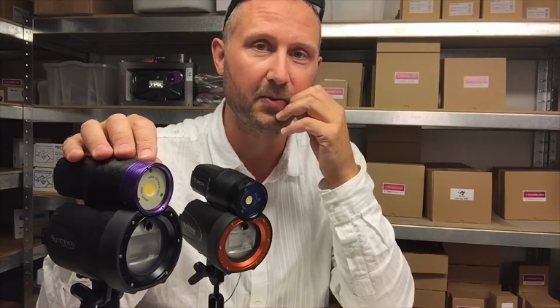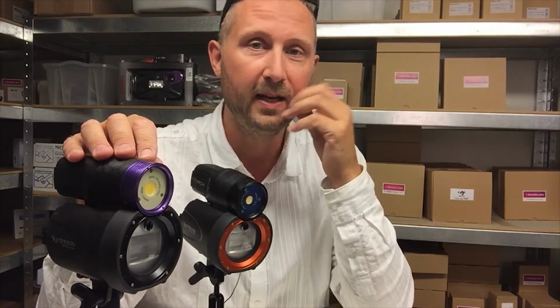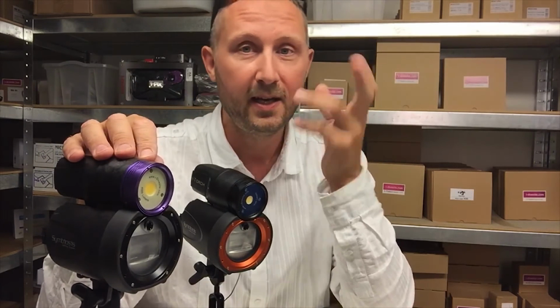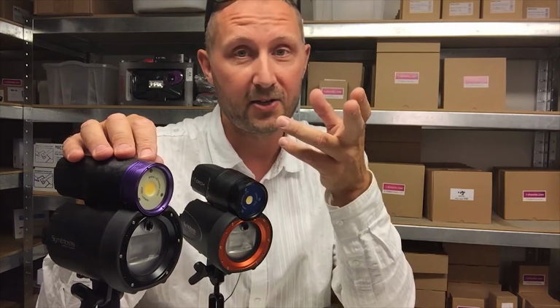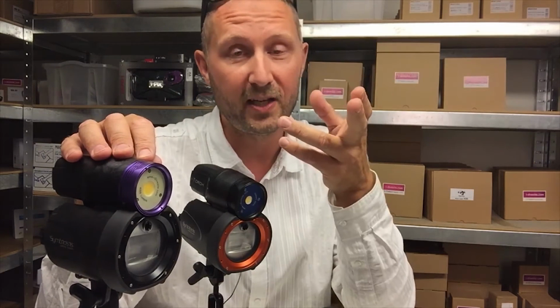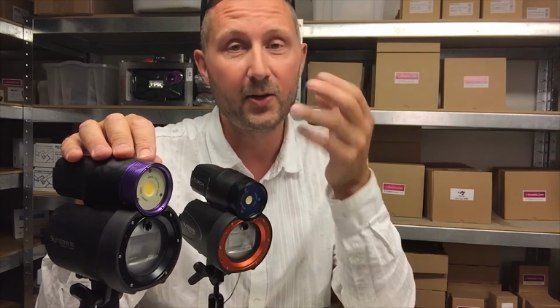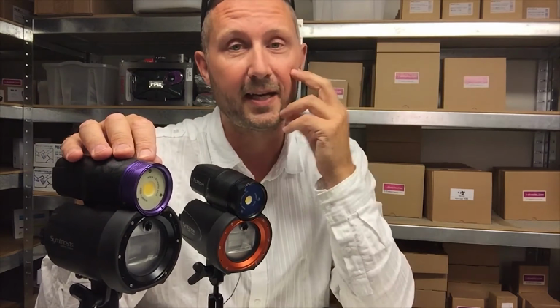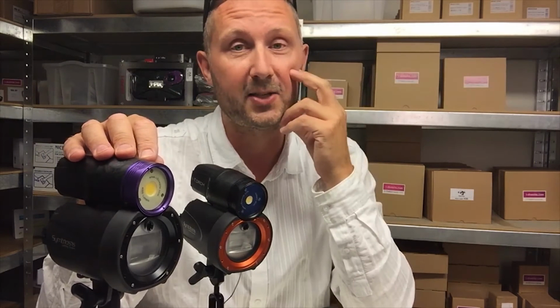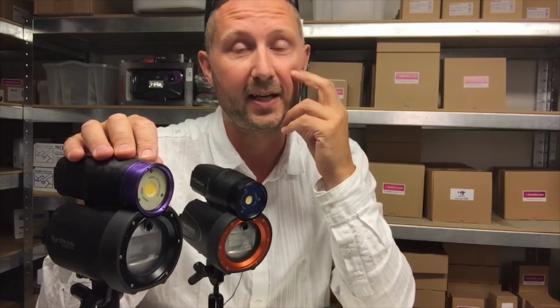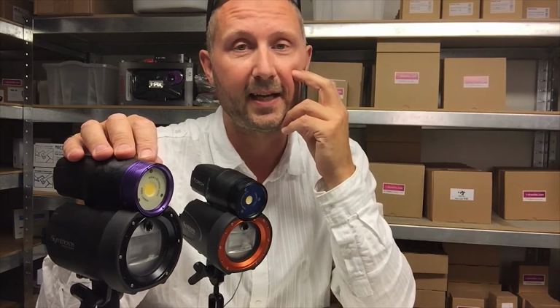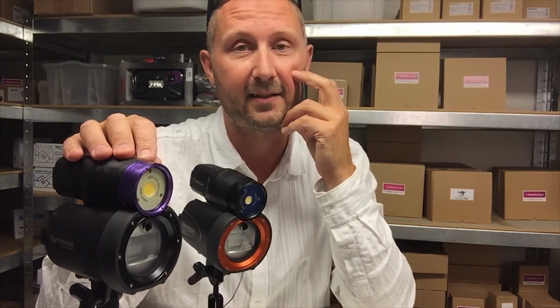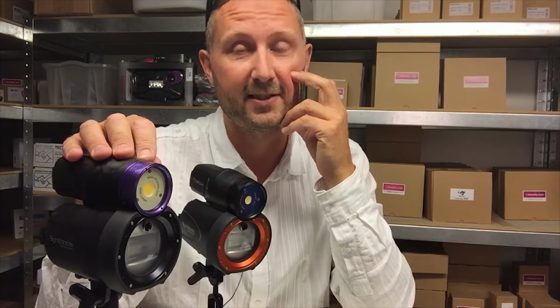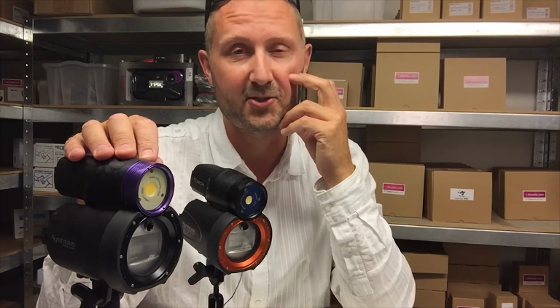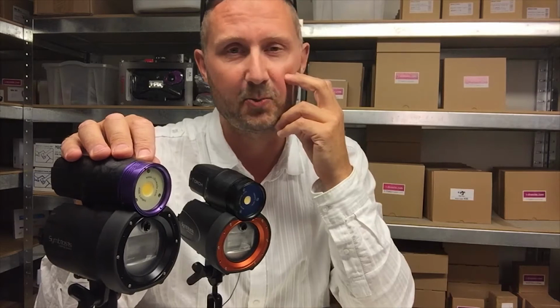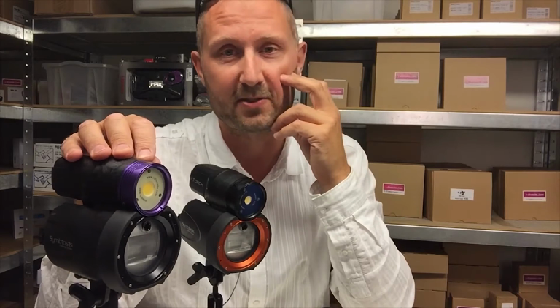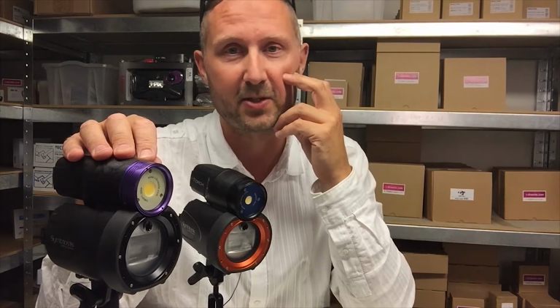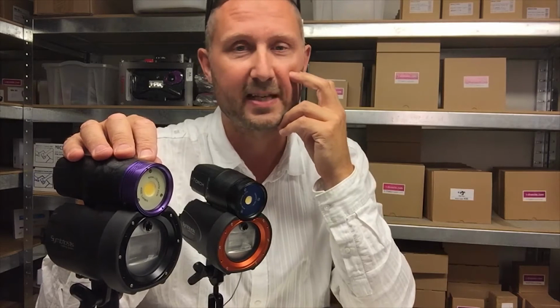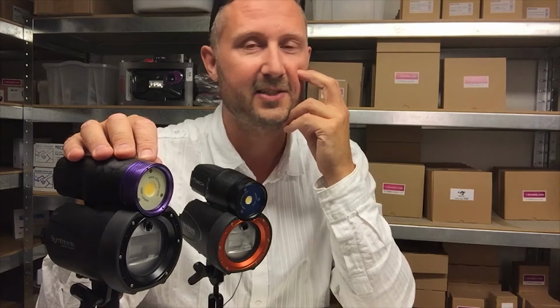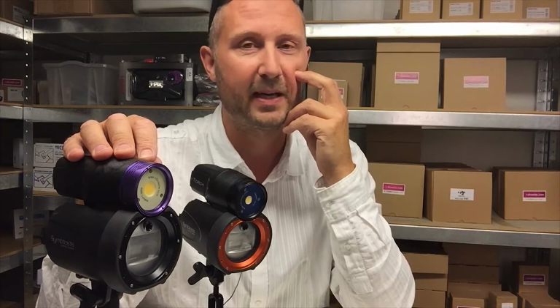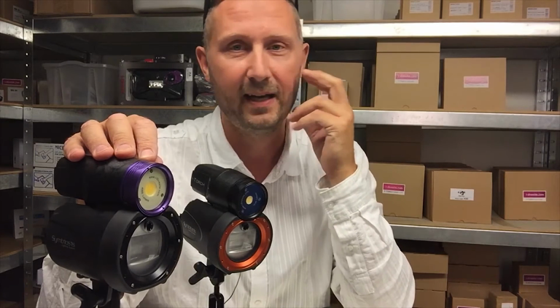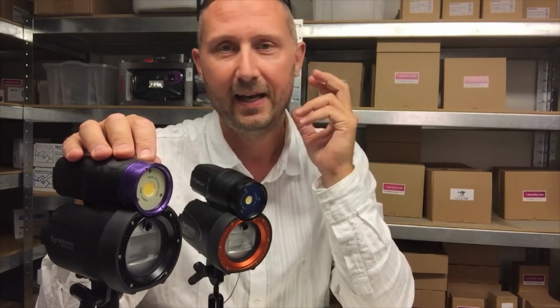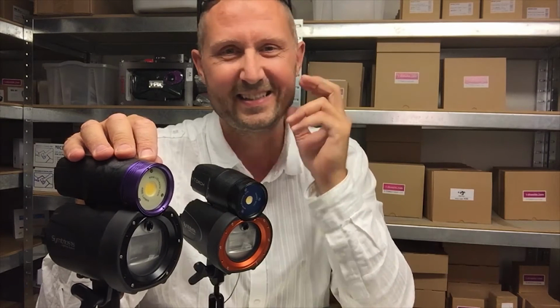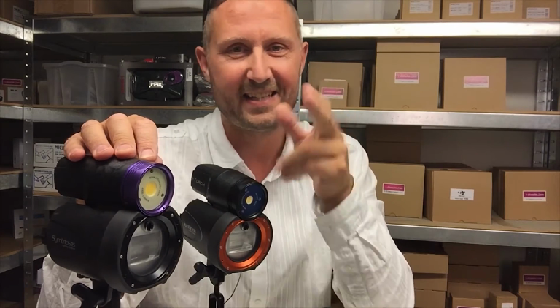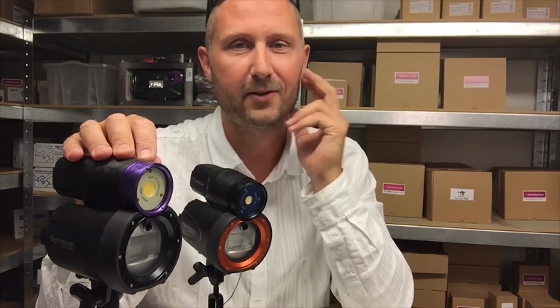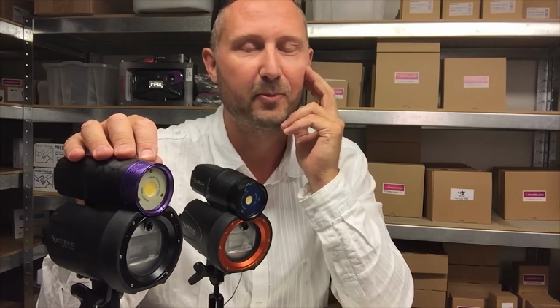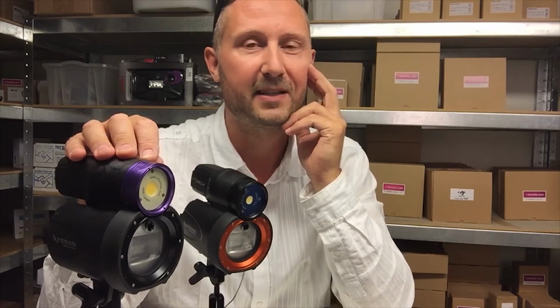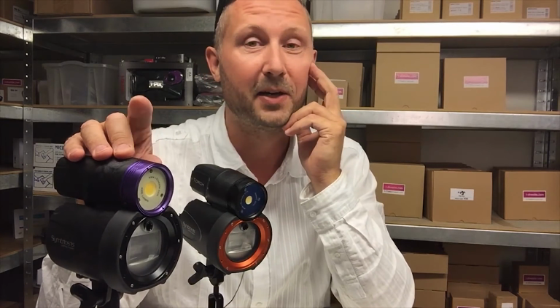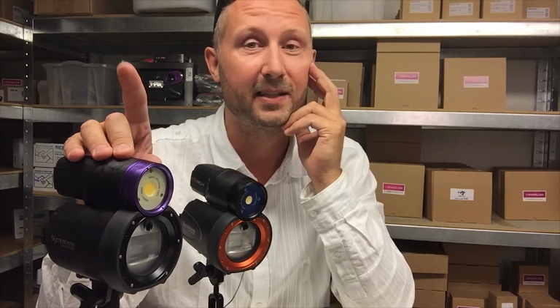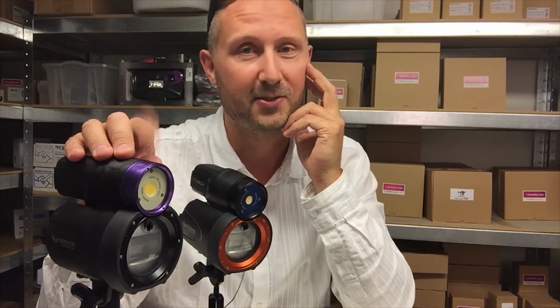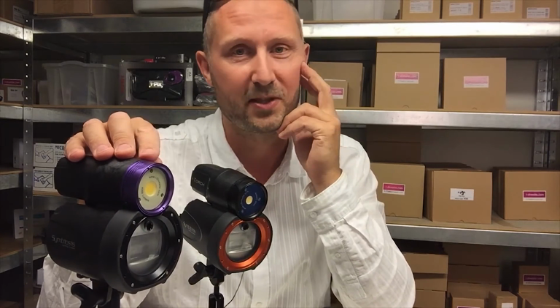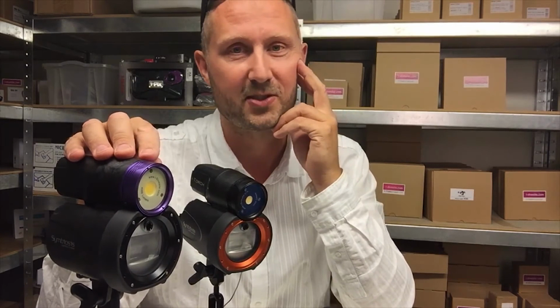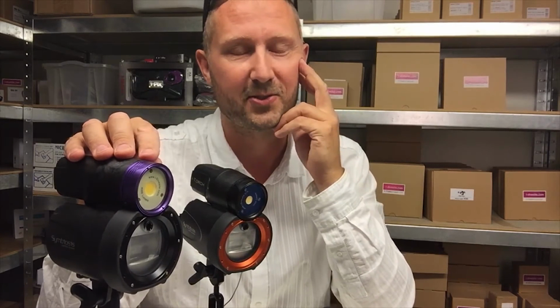So here's the video — enjoy it, and I'll see you soon with some more tech spec test information about the Symbiosis units.